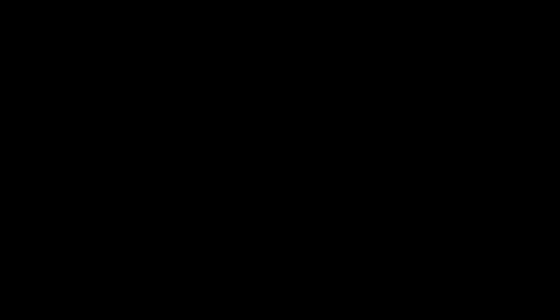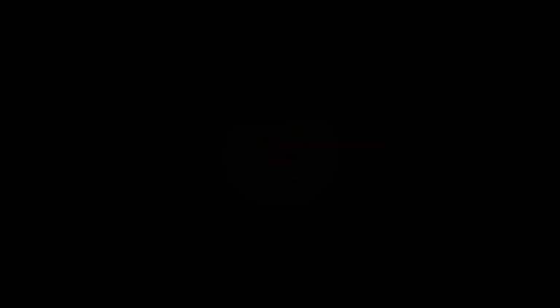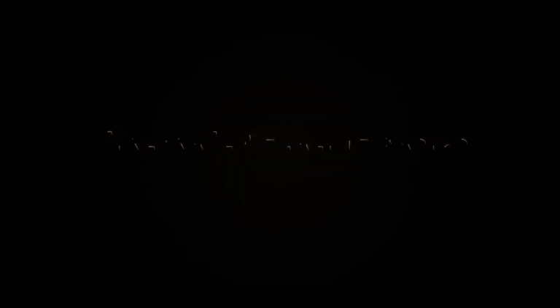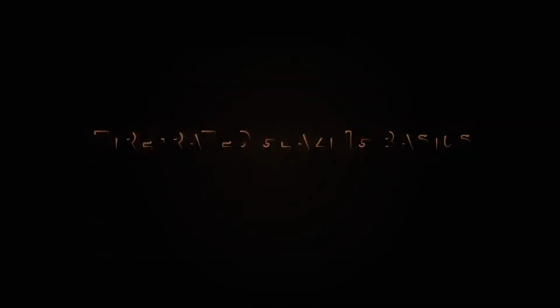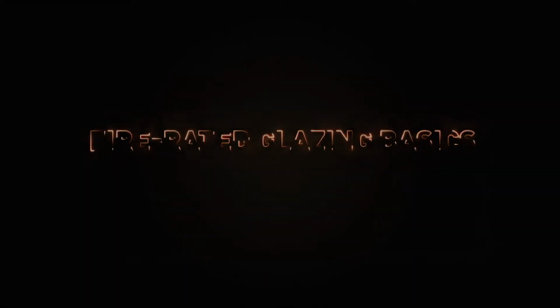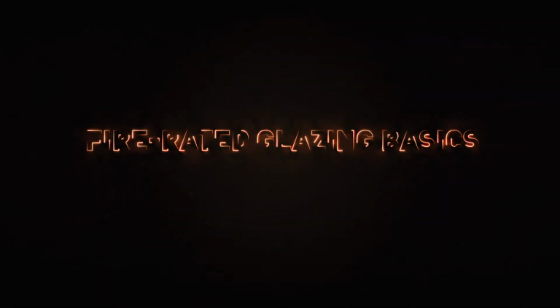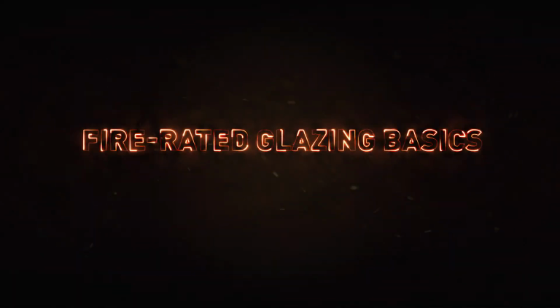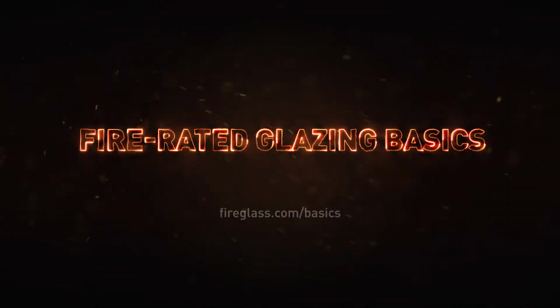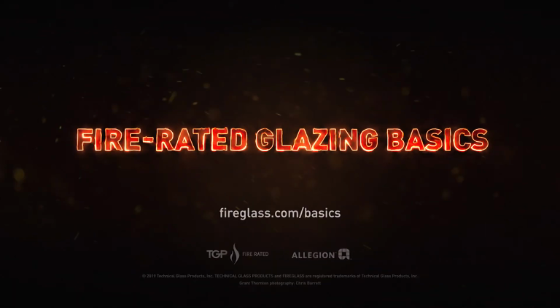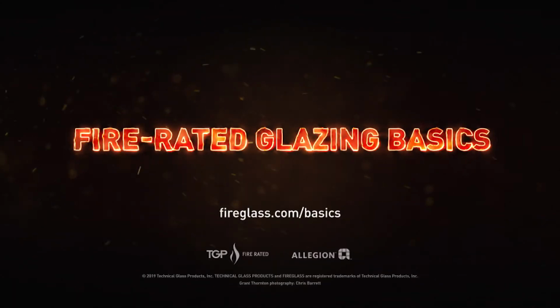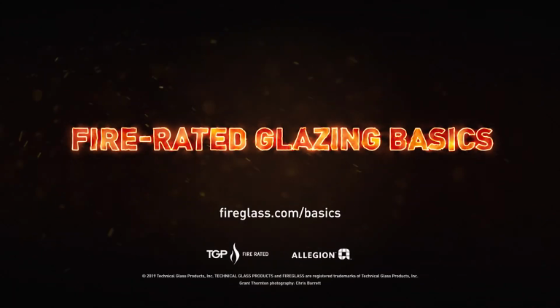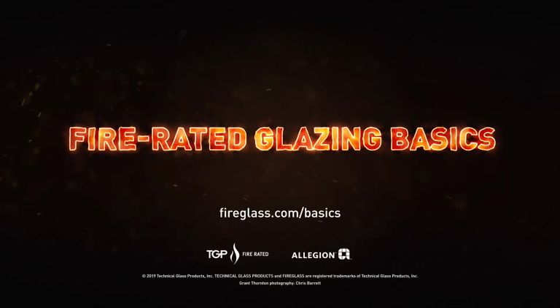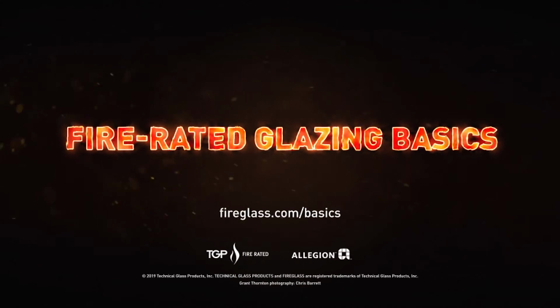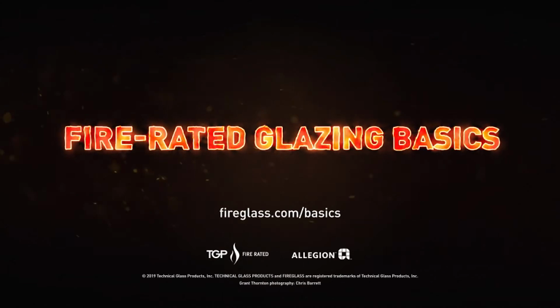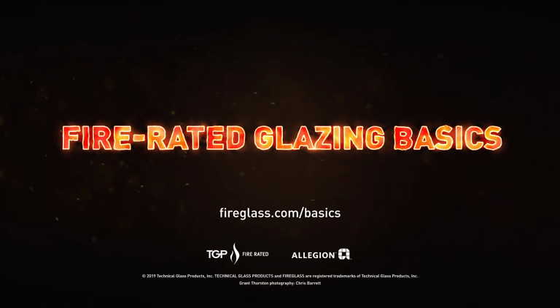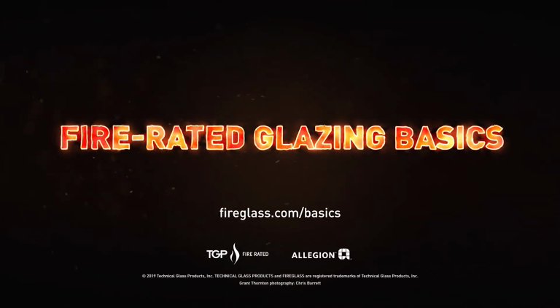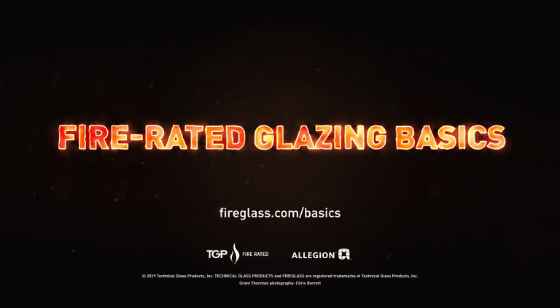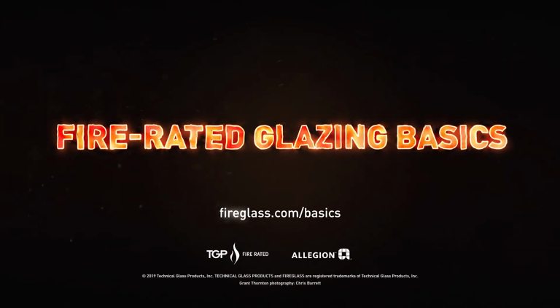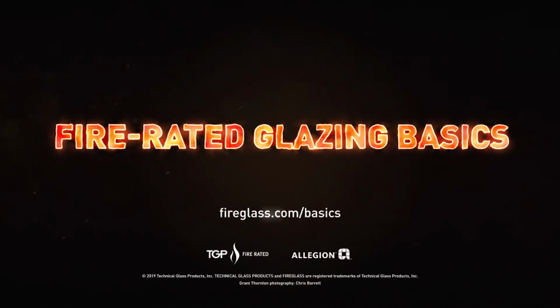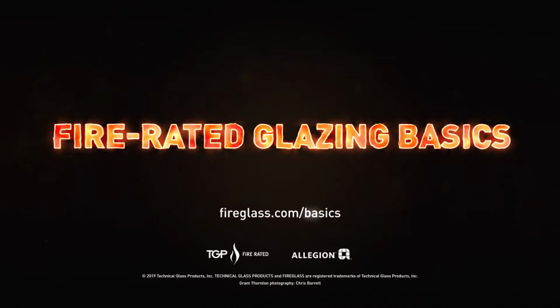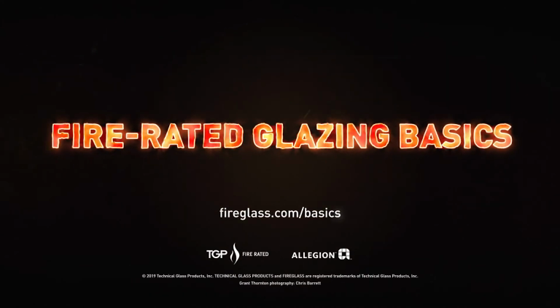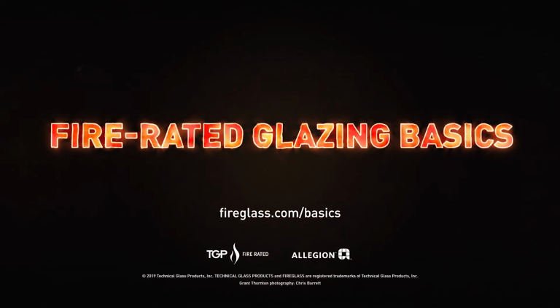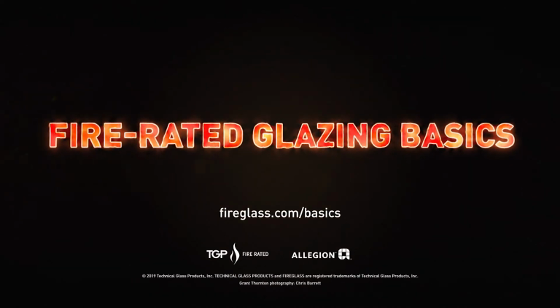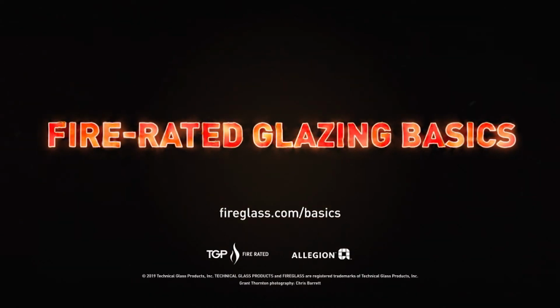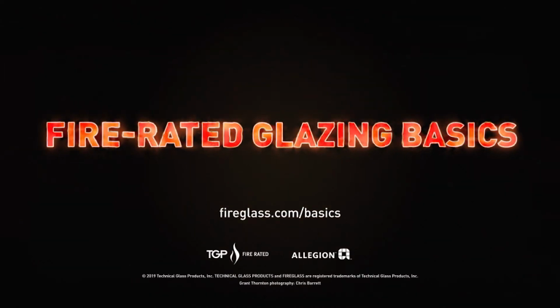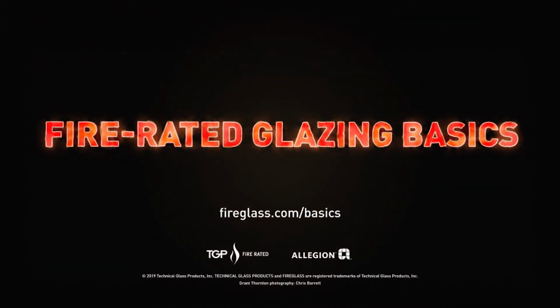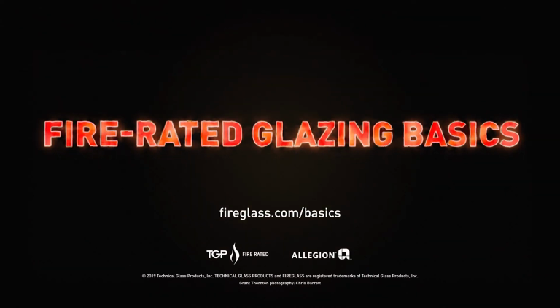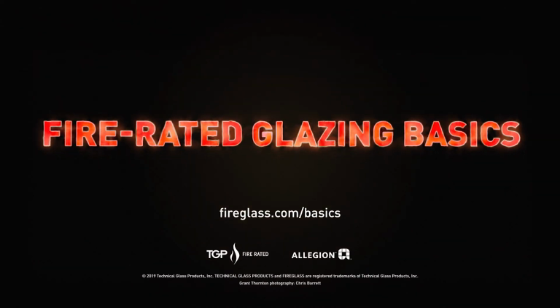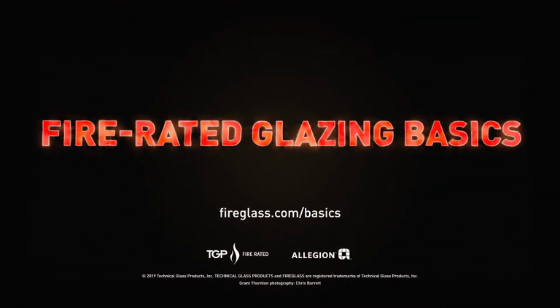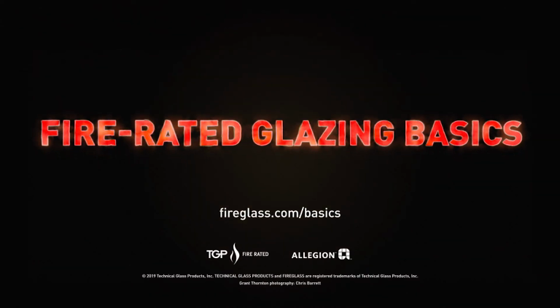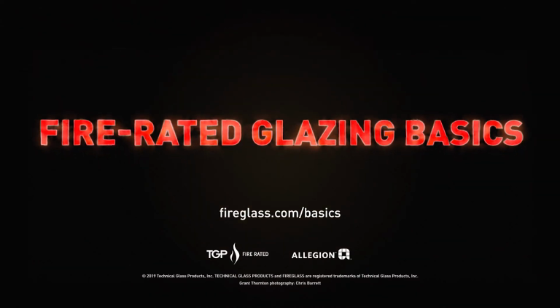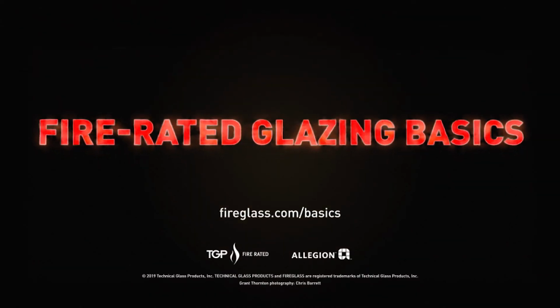Learn more about fire rated basics at fireglass.com/basics.